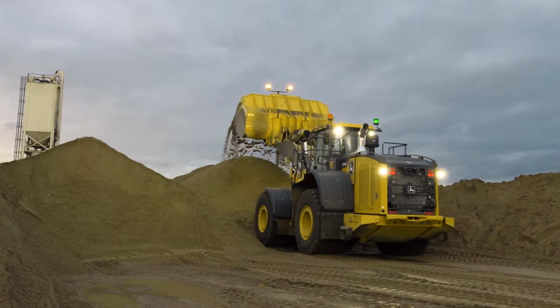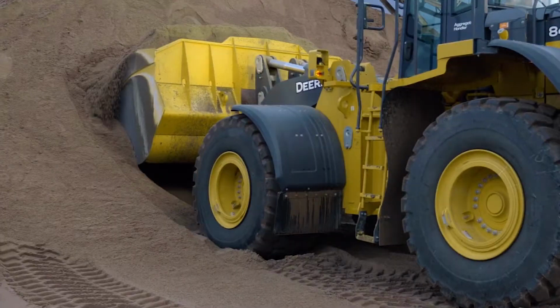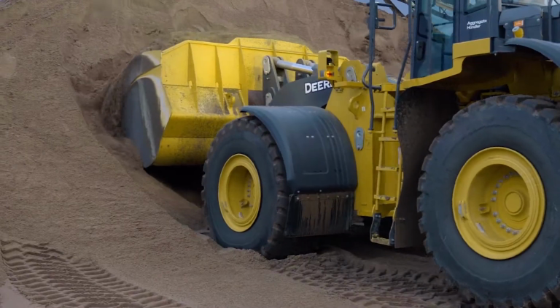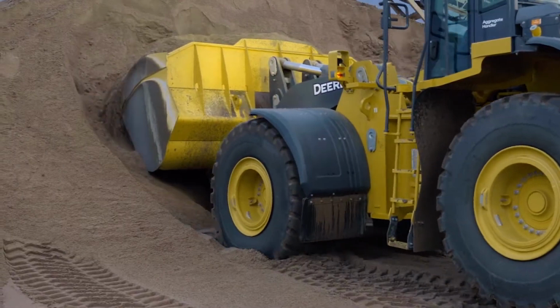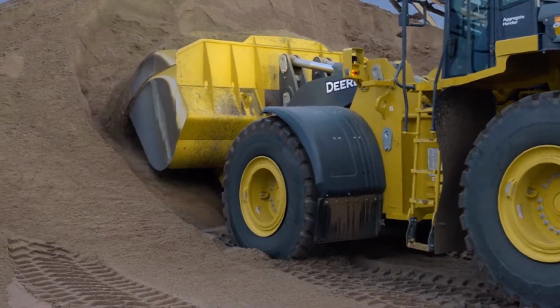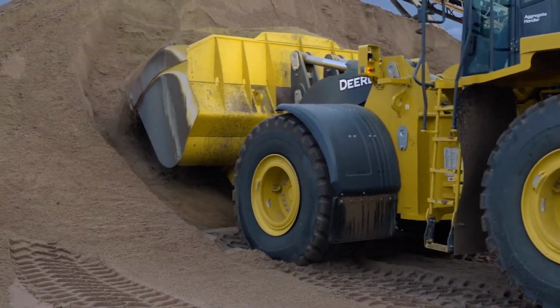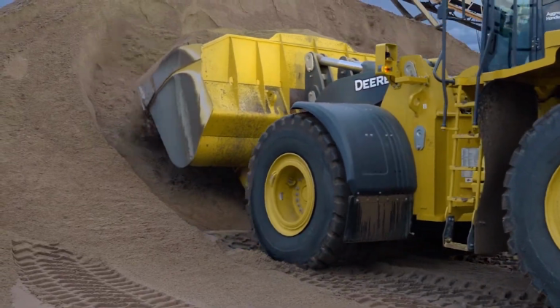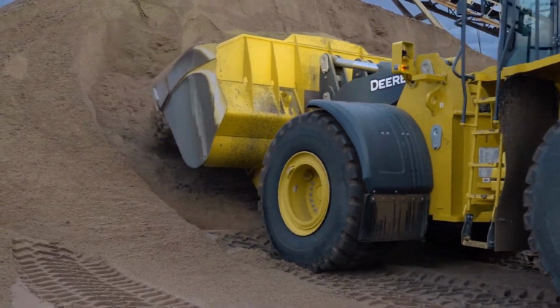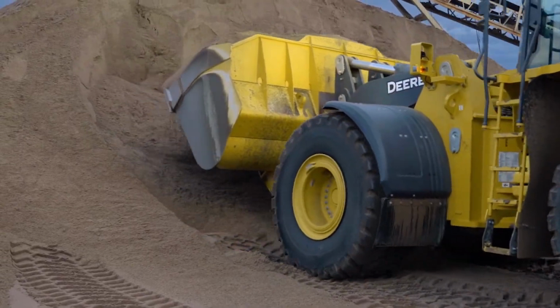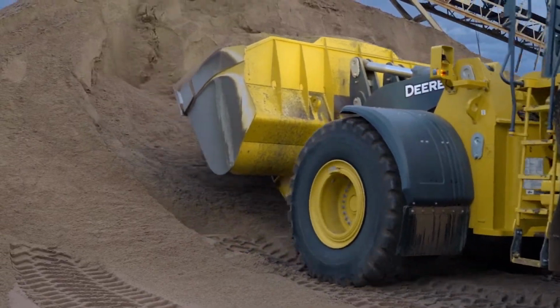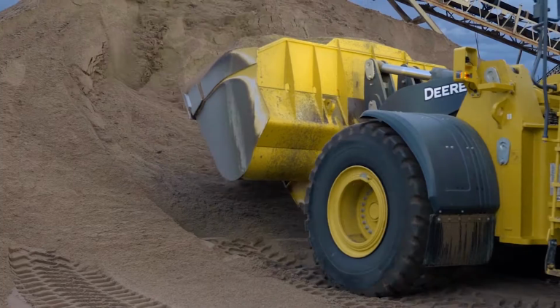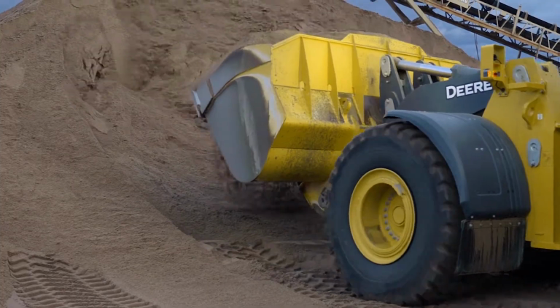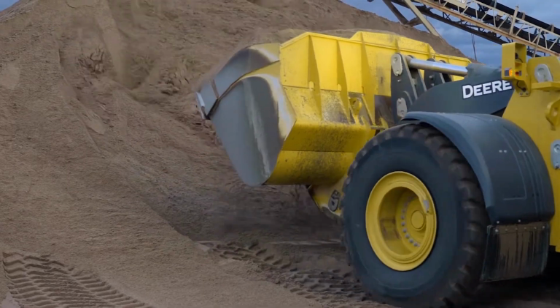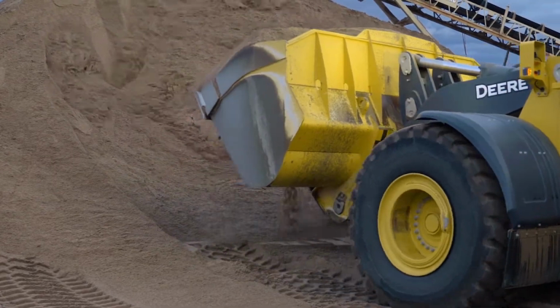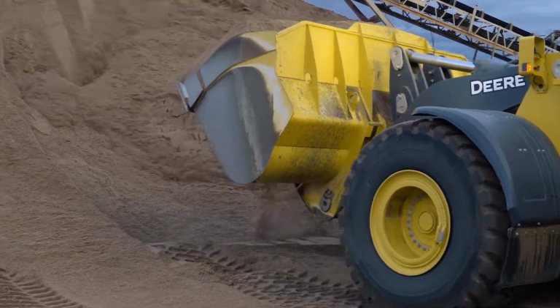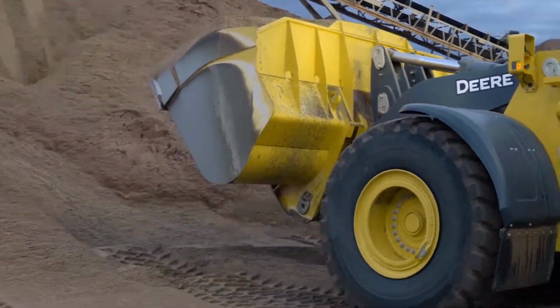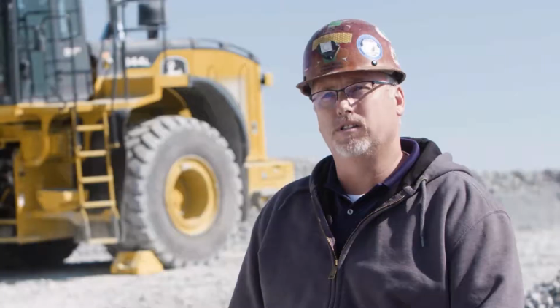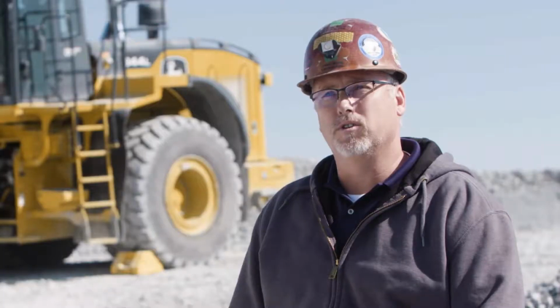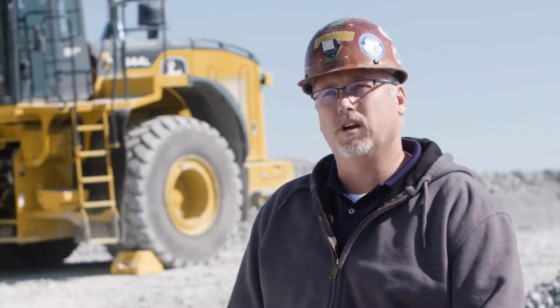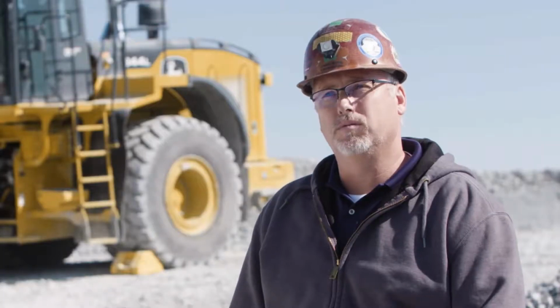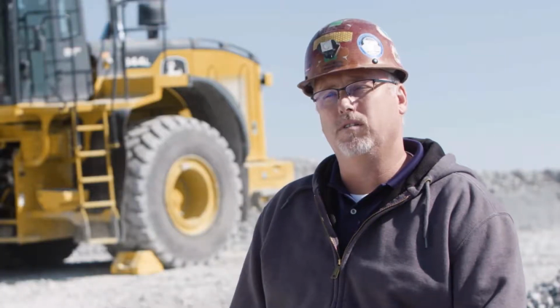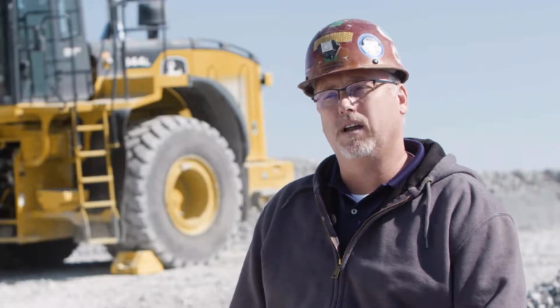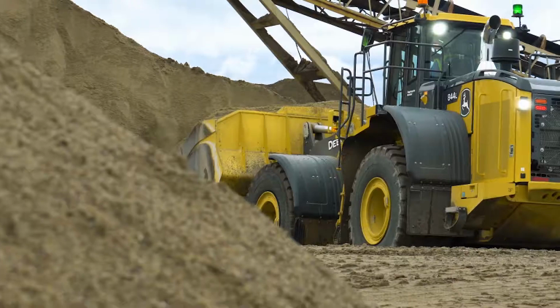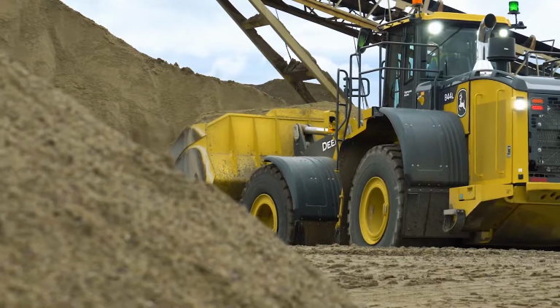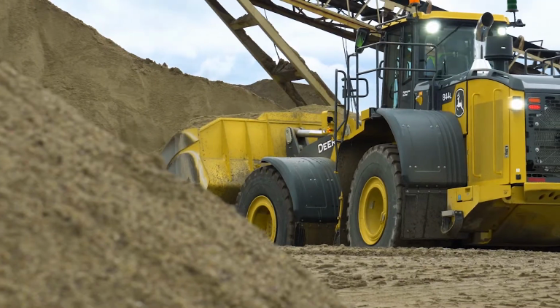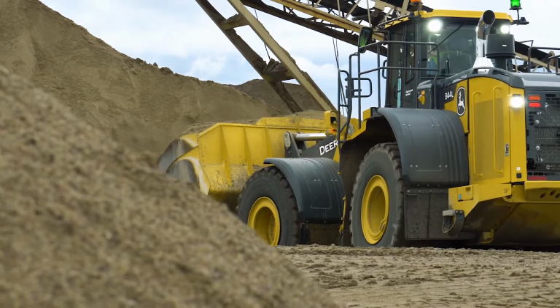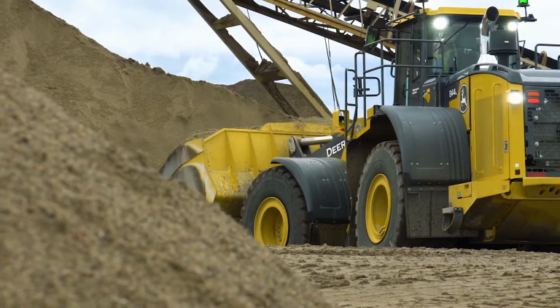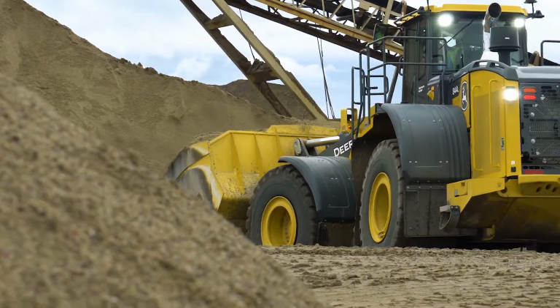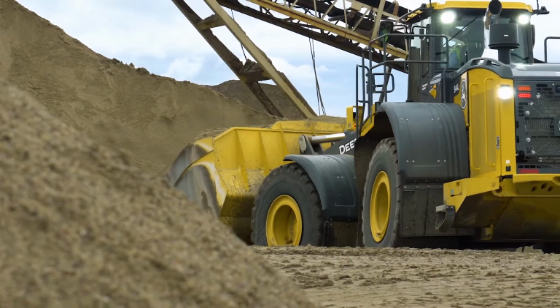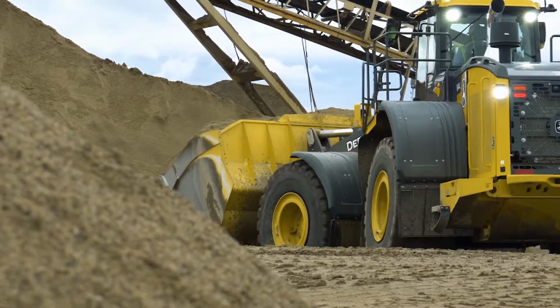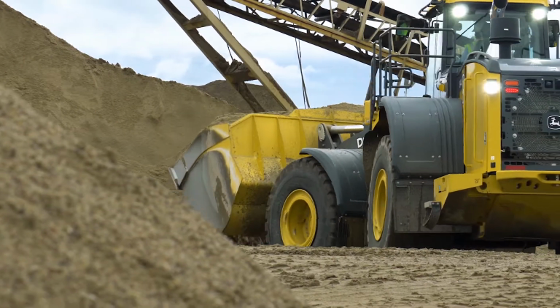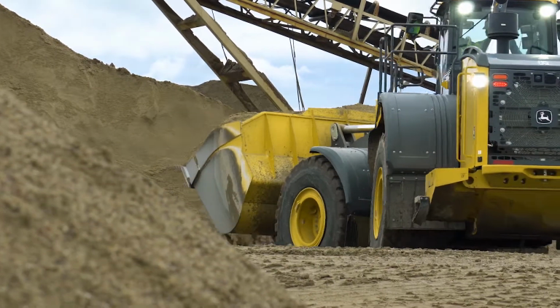We use wheel loaders here at Linwood for moving material. From outside we load customer trucks, we load a lot of hoppers, and also move material back and forth.